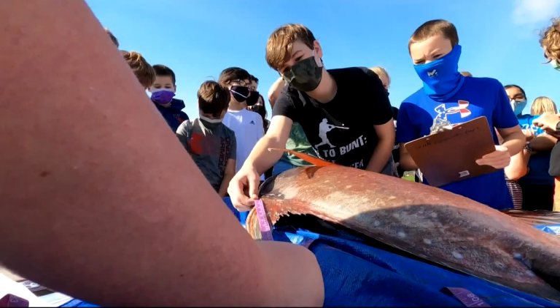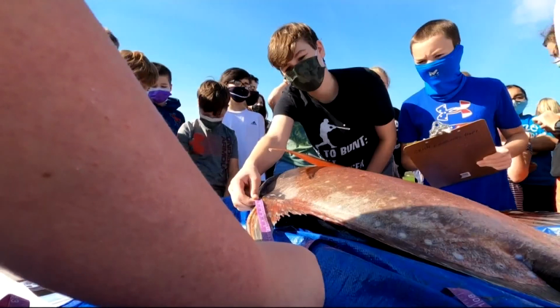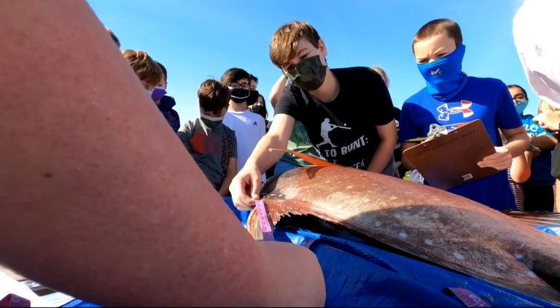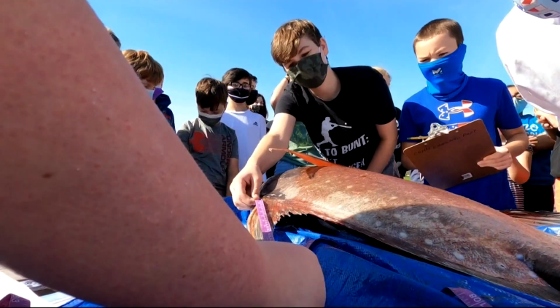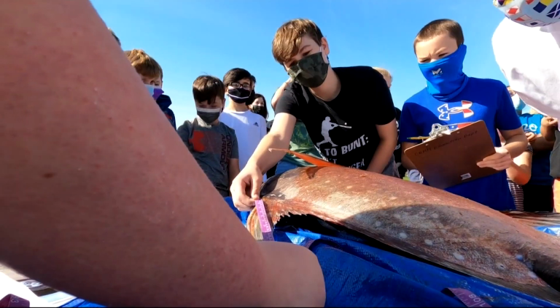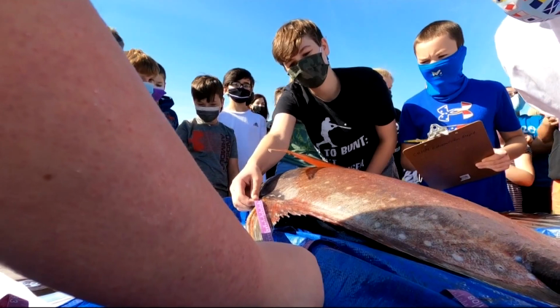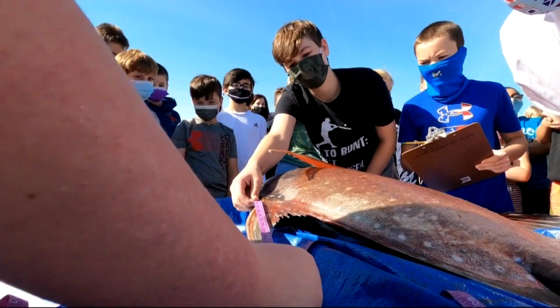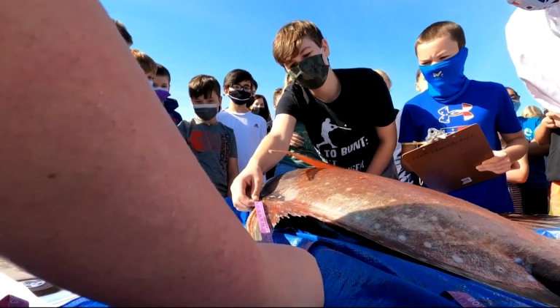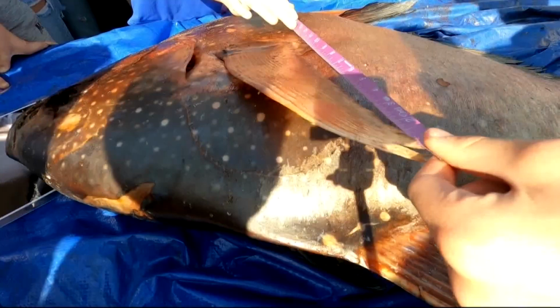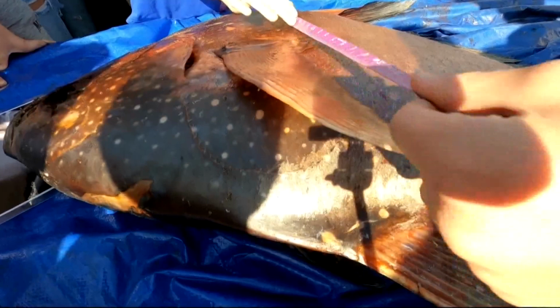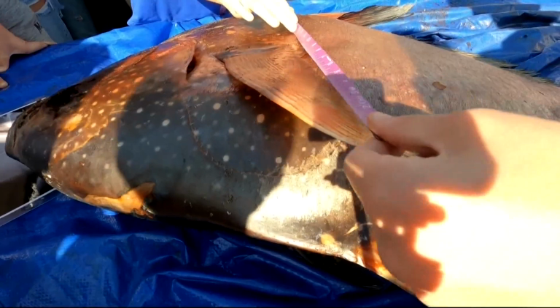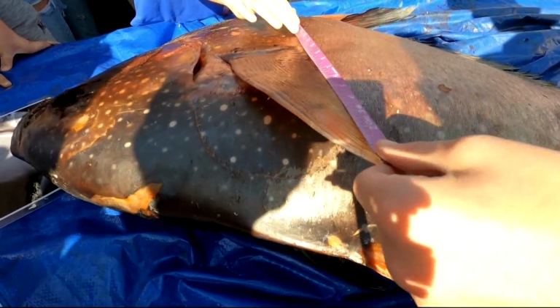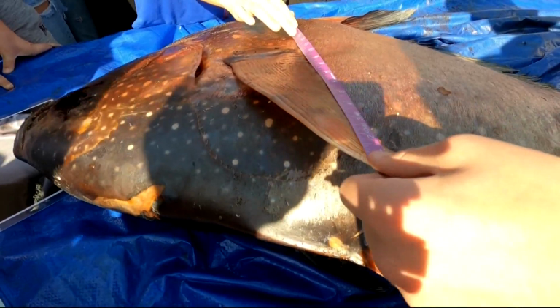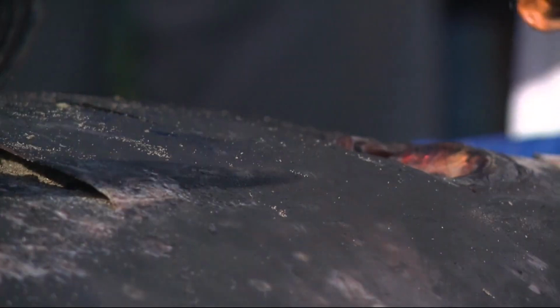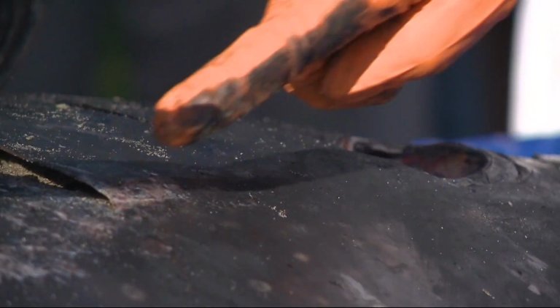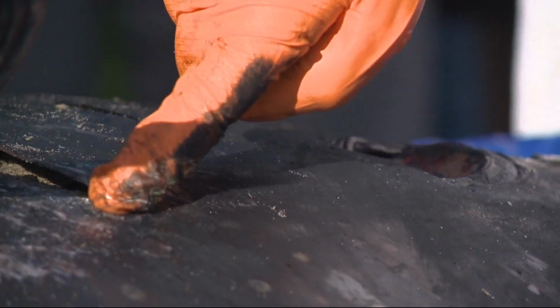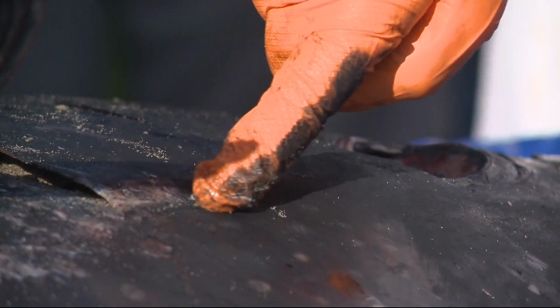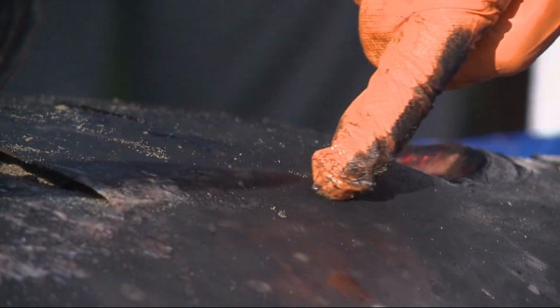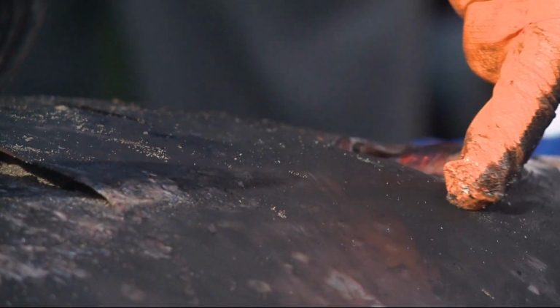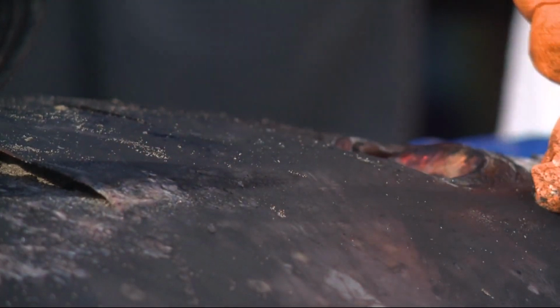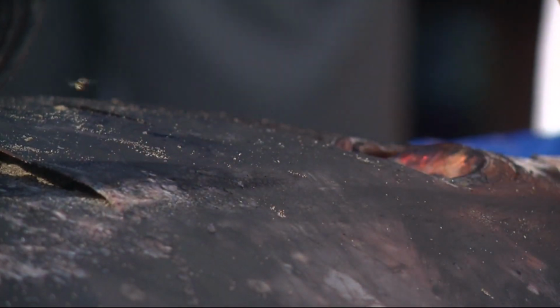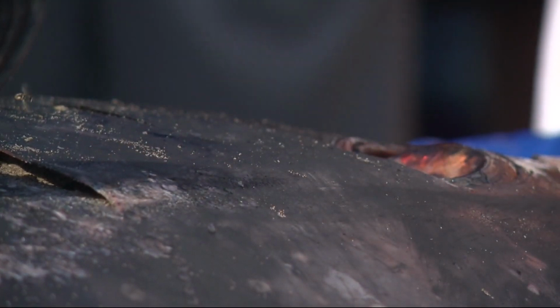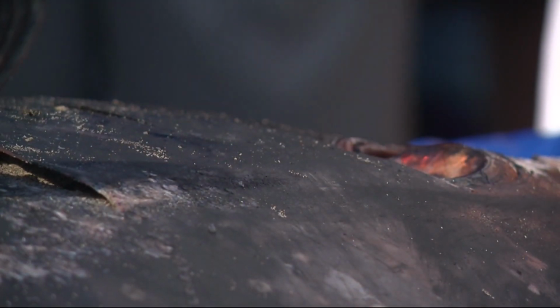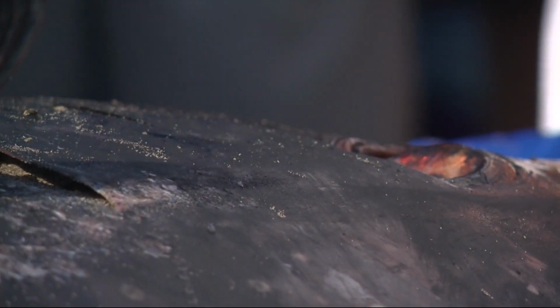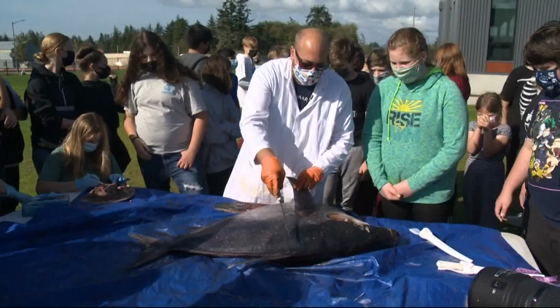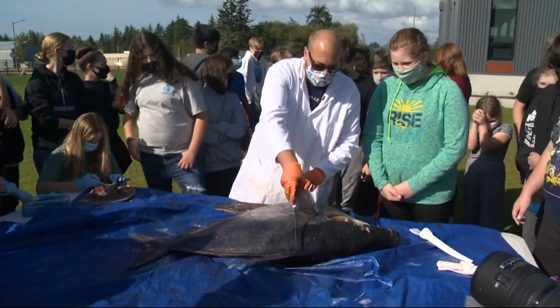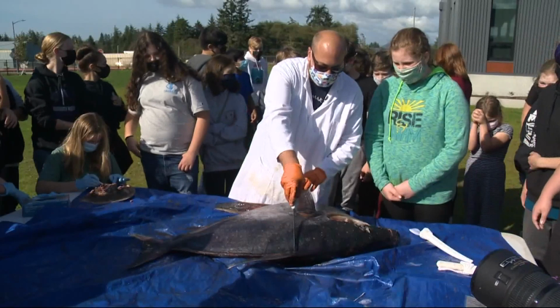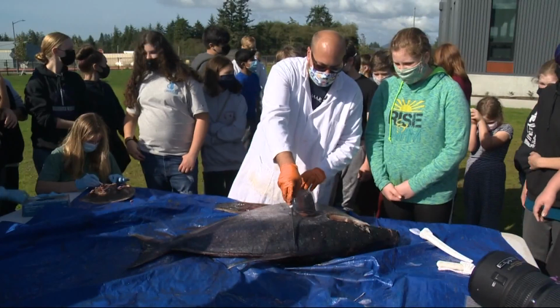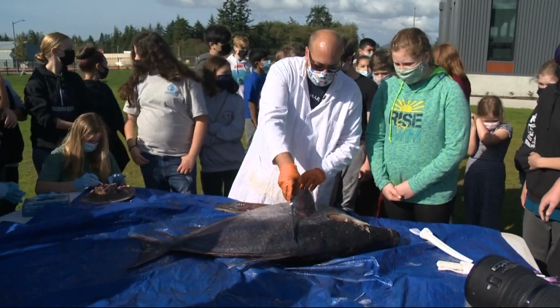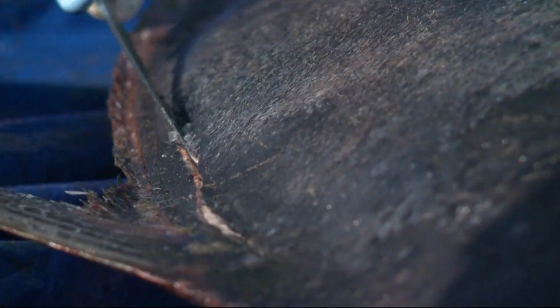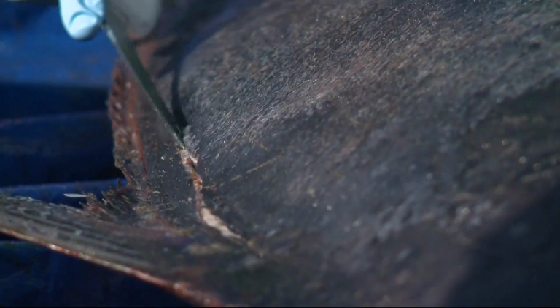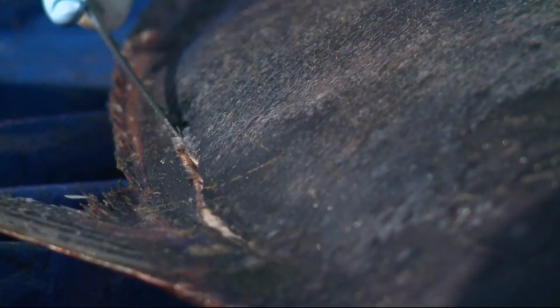Absolutely, 110 and a half. And after a few measurements, it was time for the dissection. You're going to cut from here, and then you're going to take a cut down here.